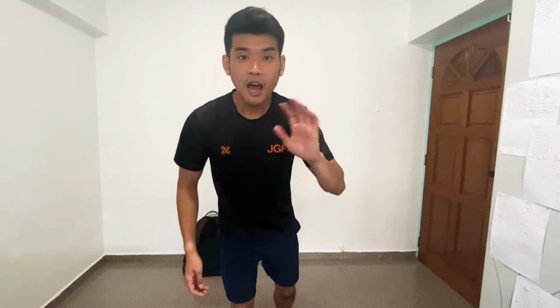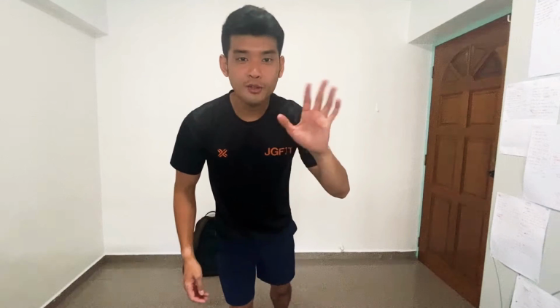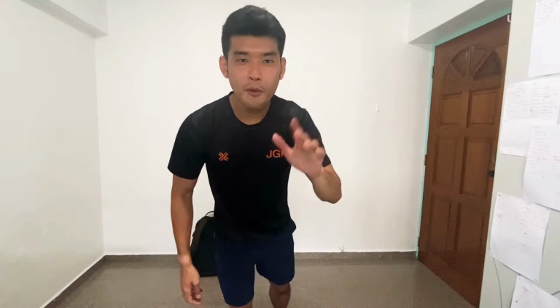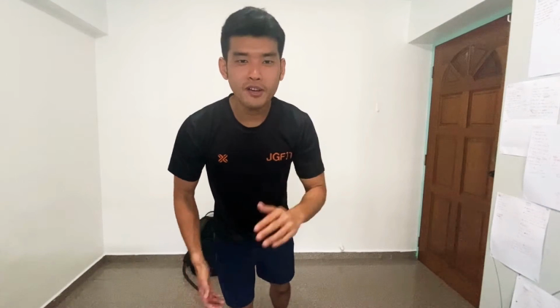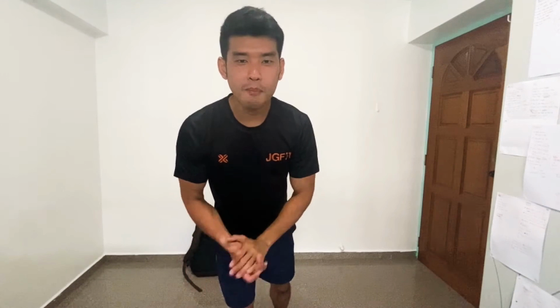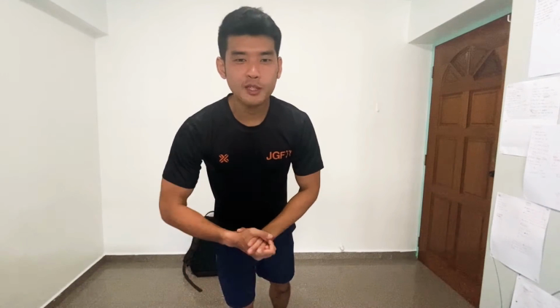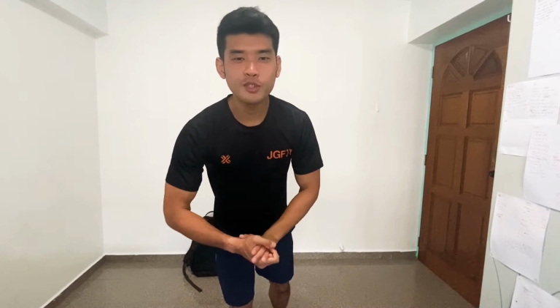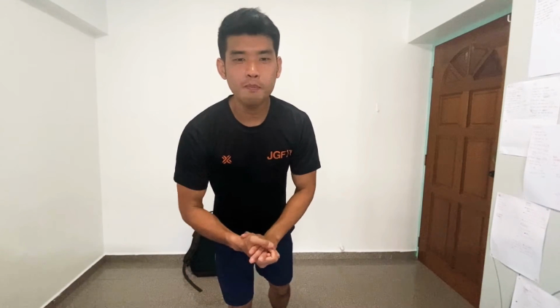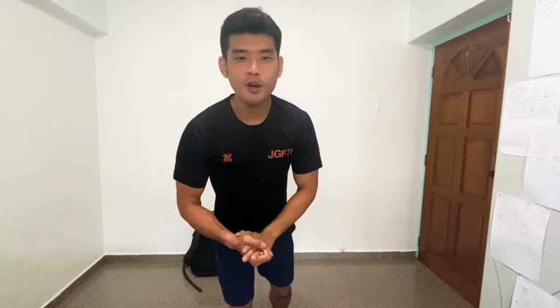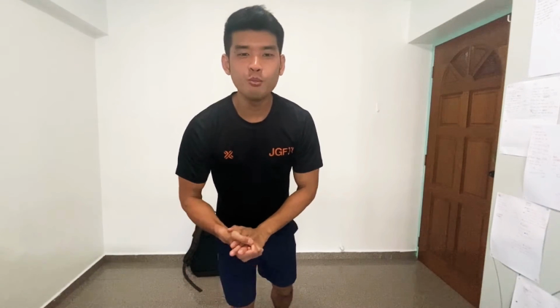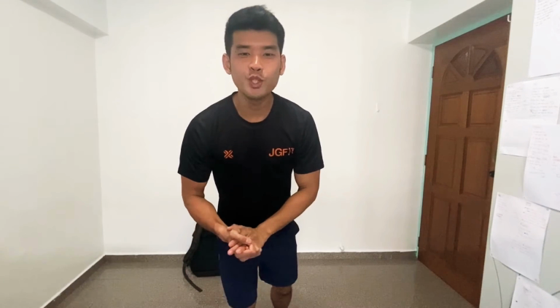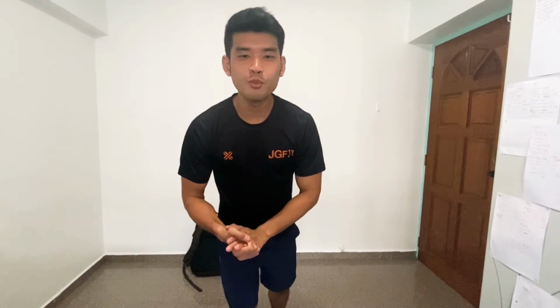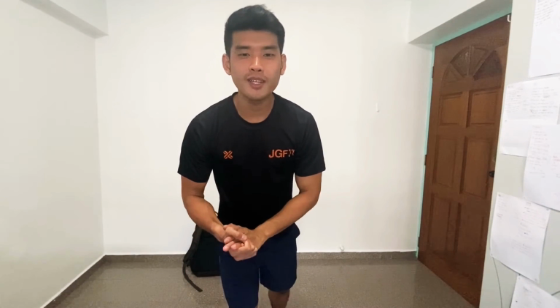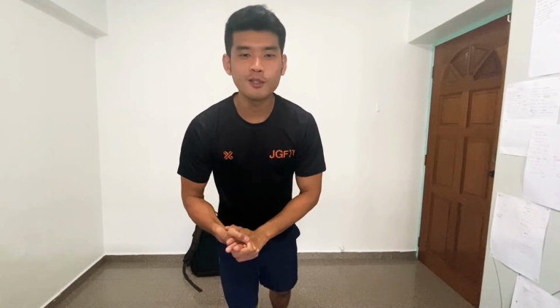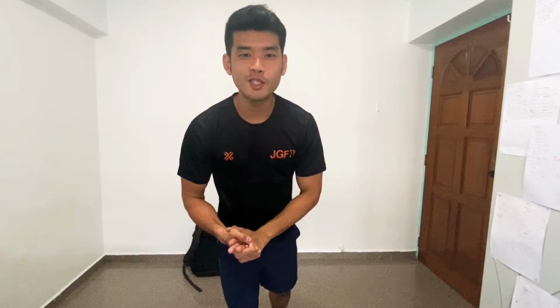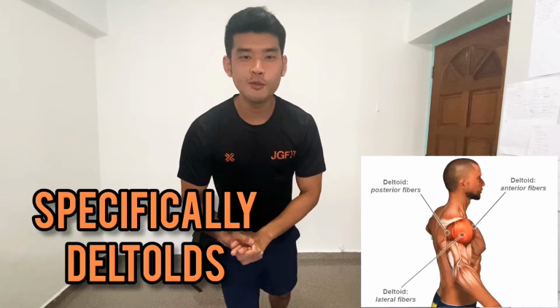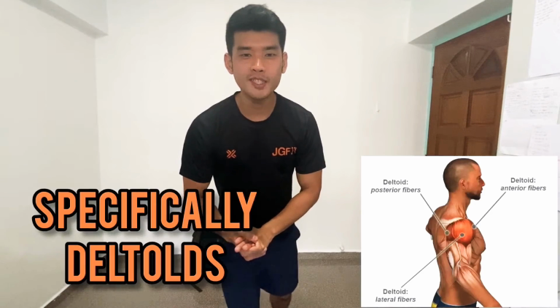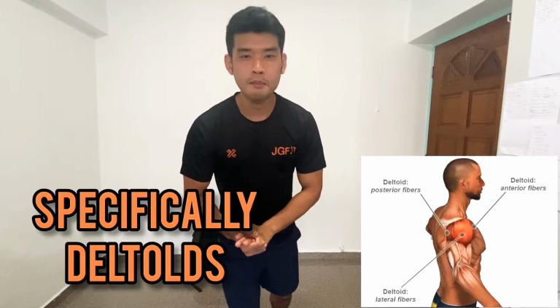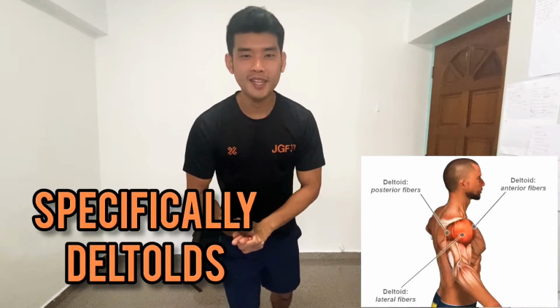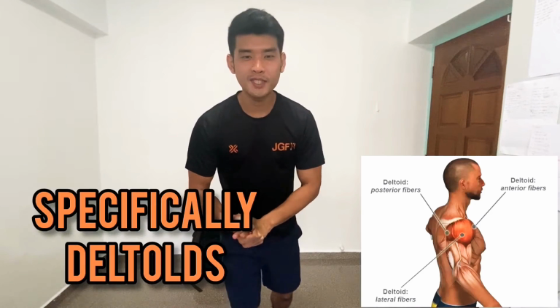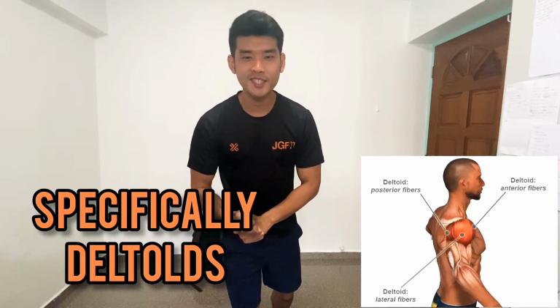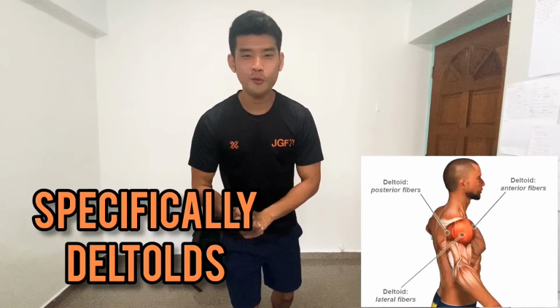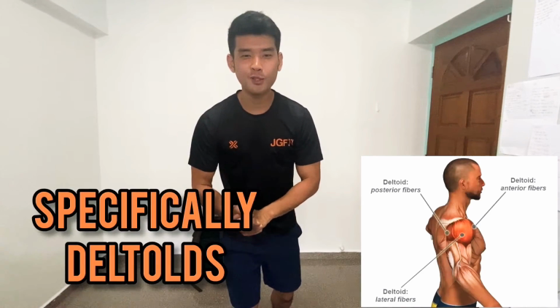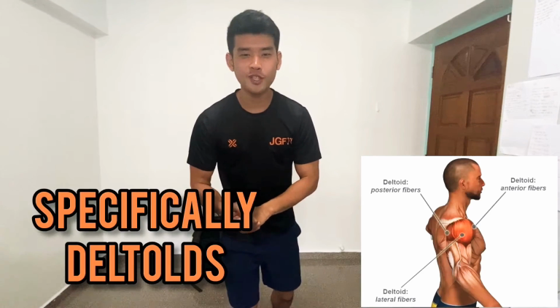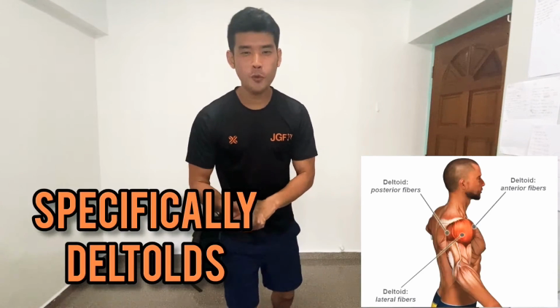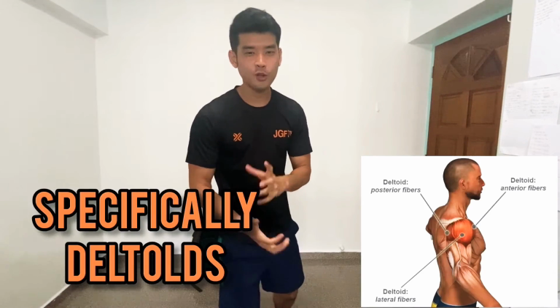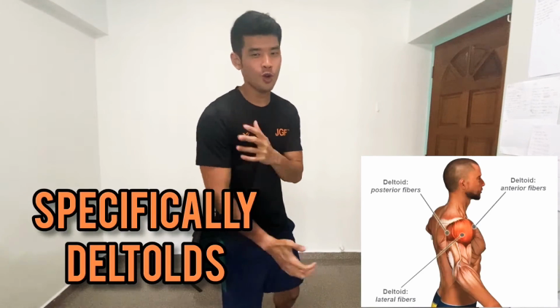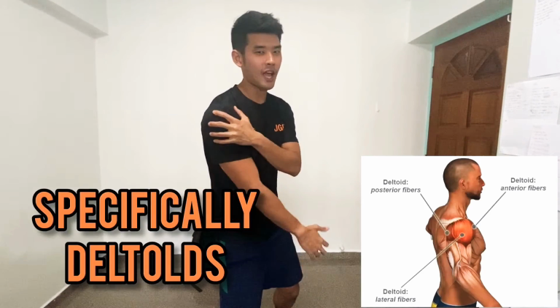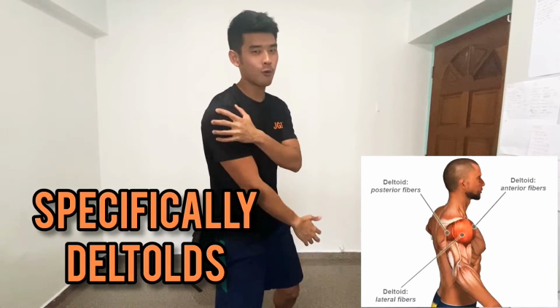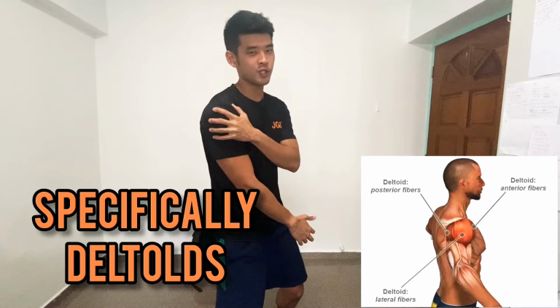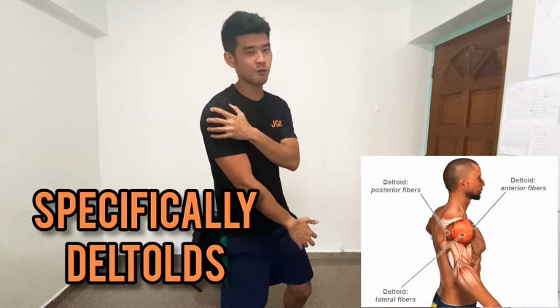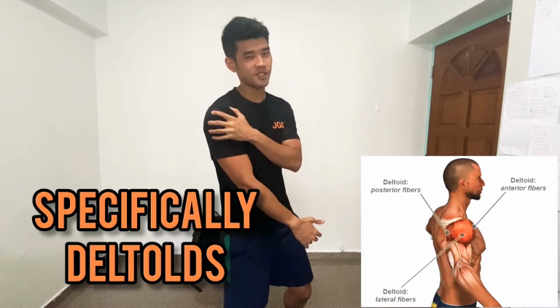Hello there, welcome back to the Simple Home Gym Workout Series. My name is Jay Wen. Today we are going to work on our shoulders.